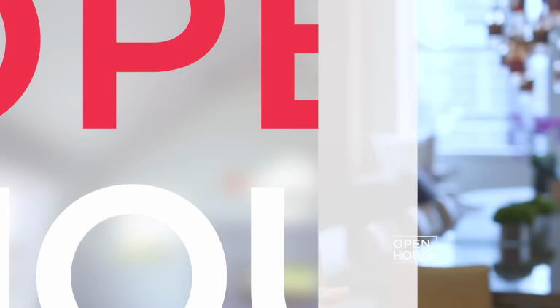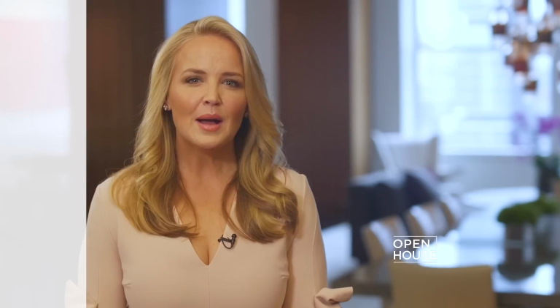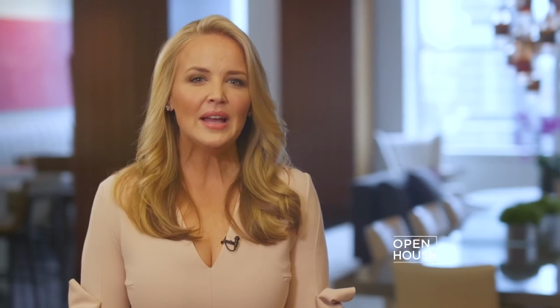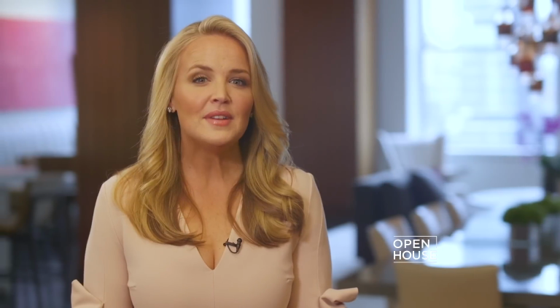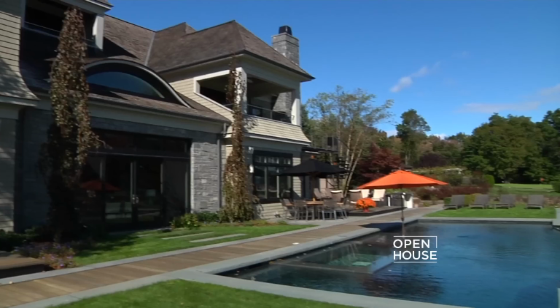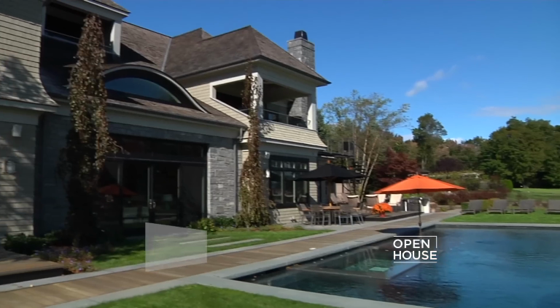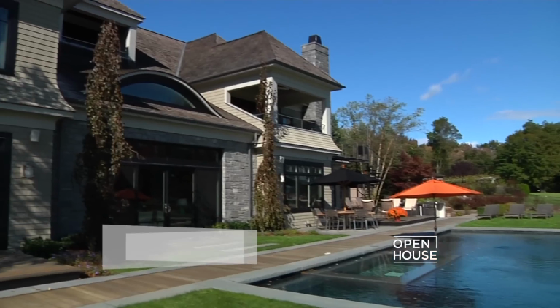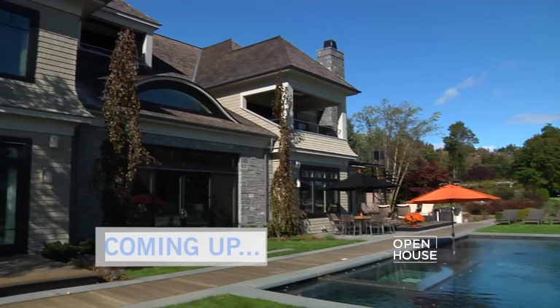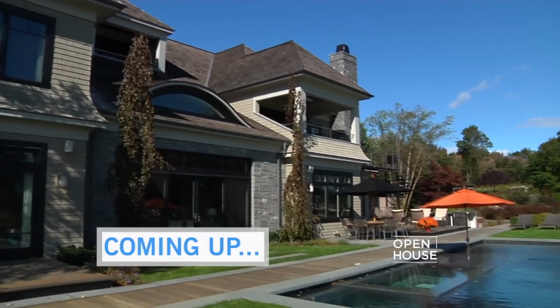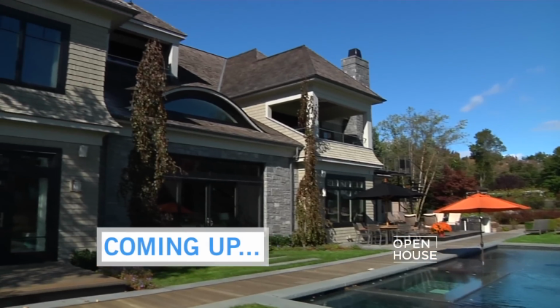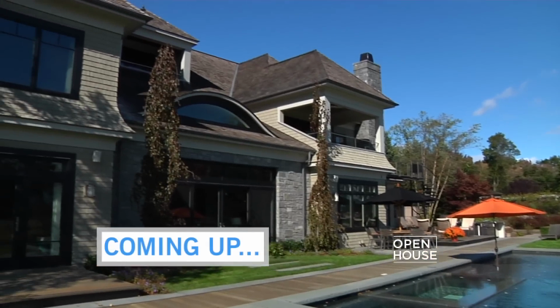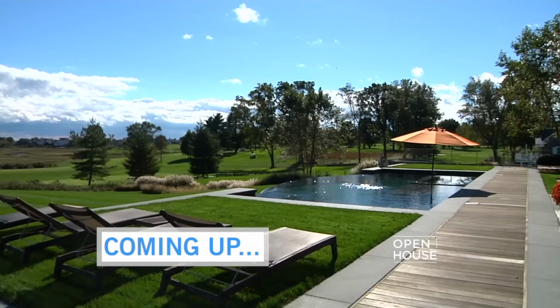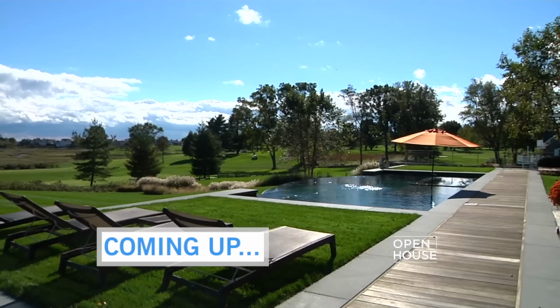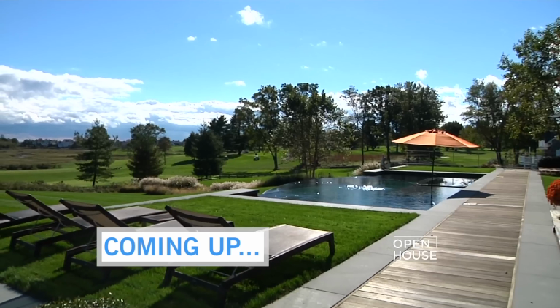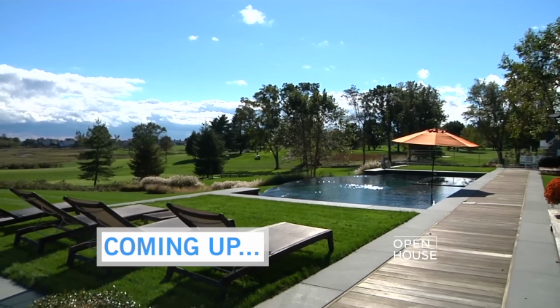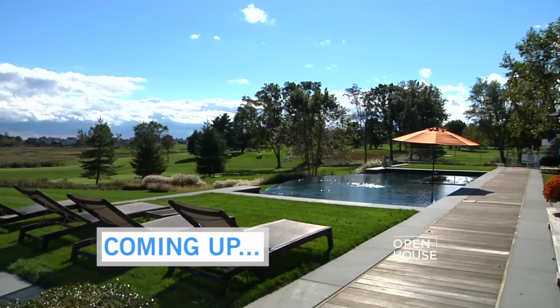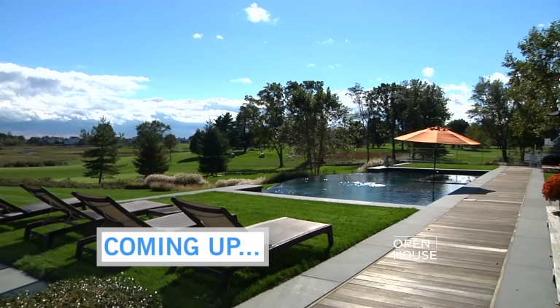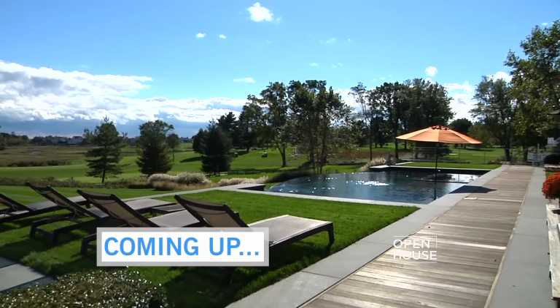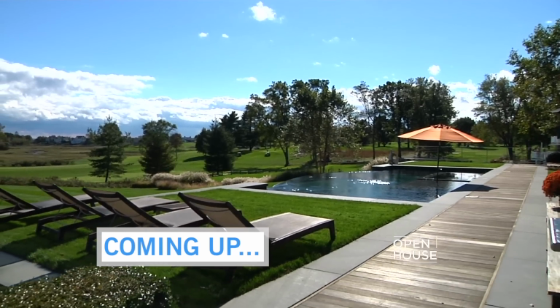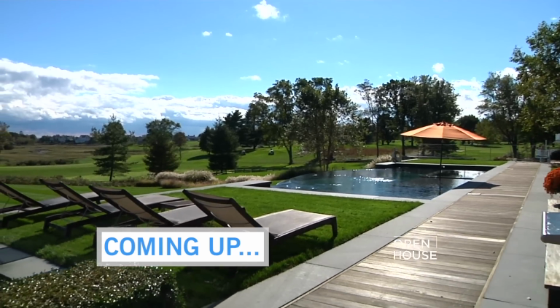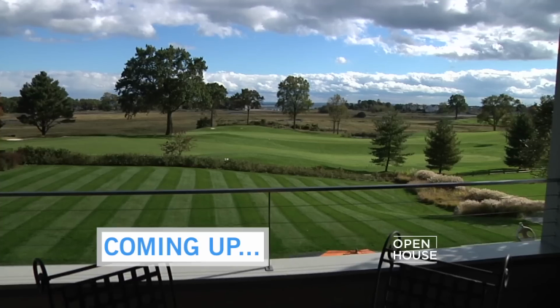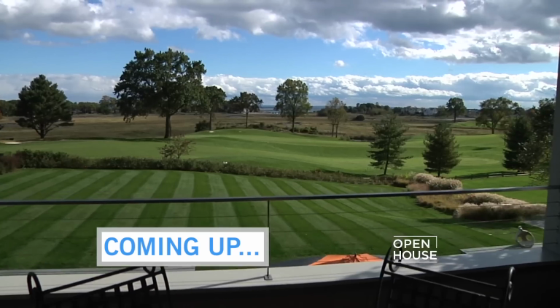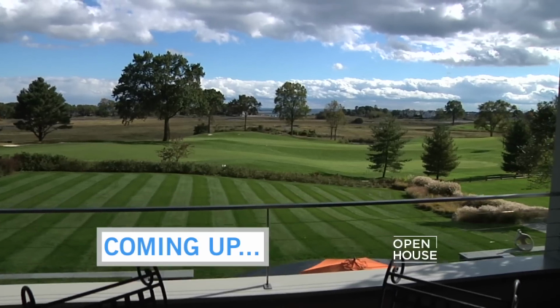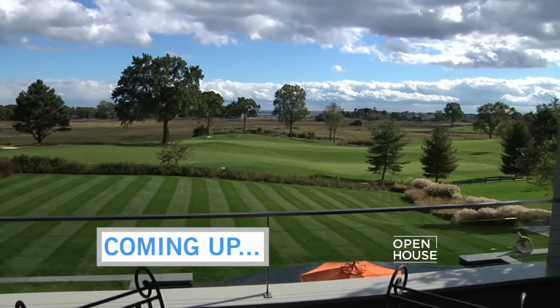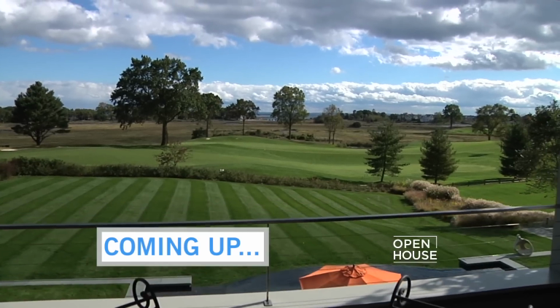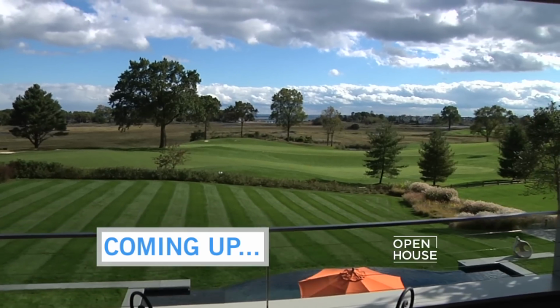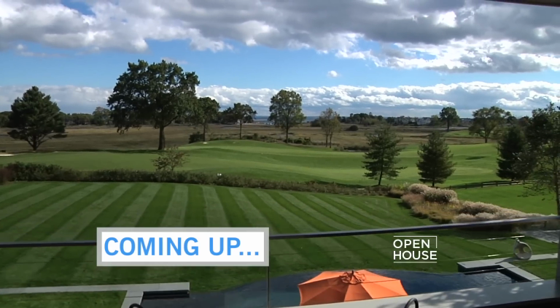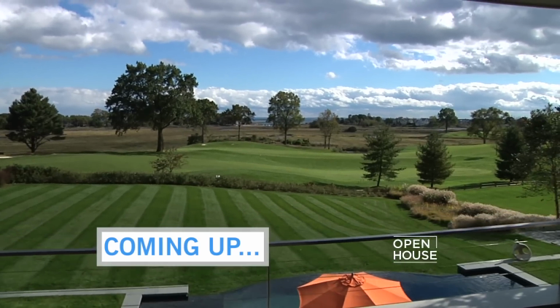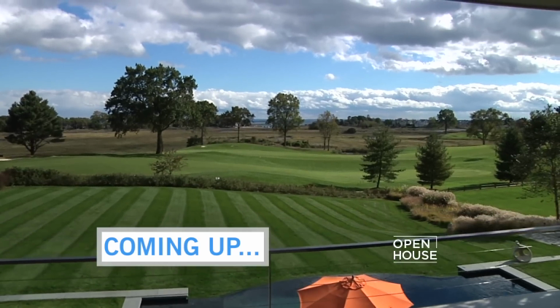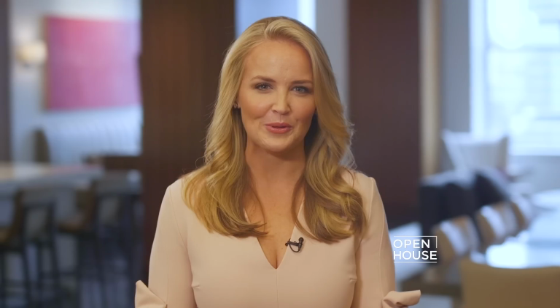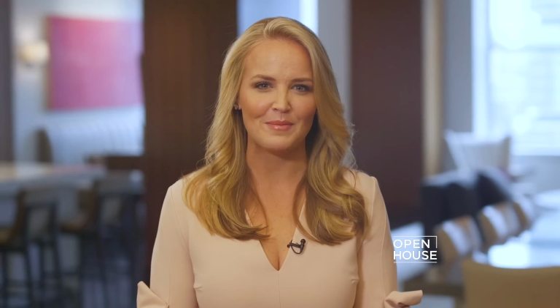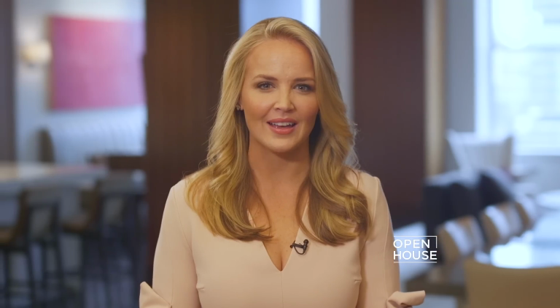Coming up next, a Connecticut estate right on the golf course with views of the Long Island Sound. We'll be right back.